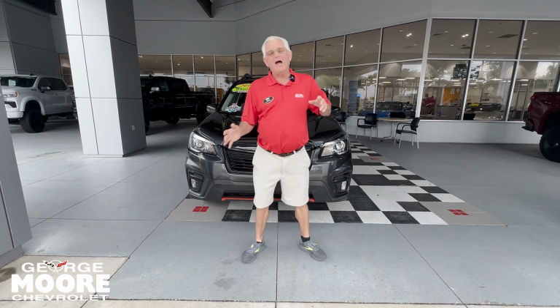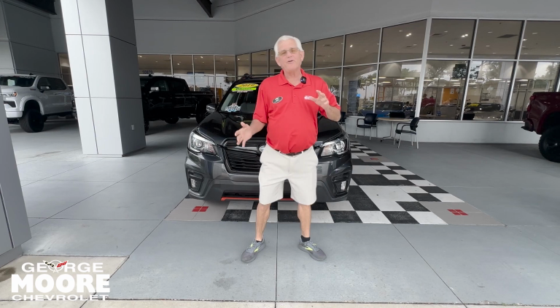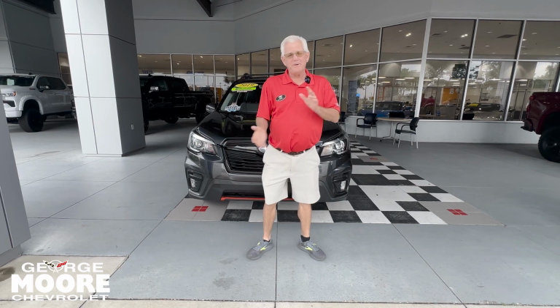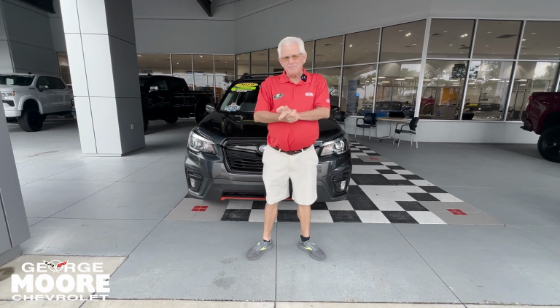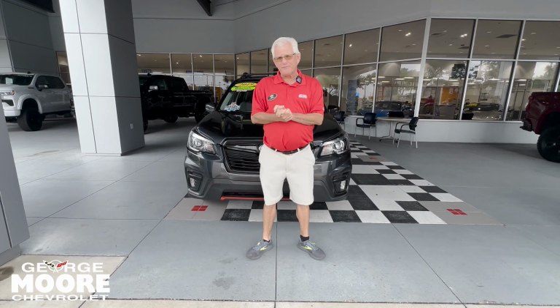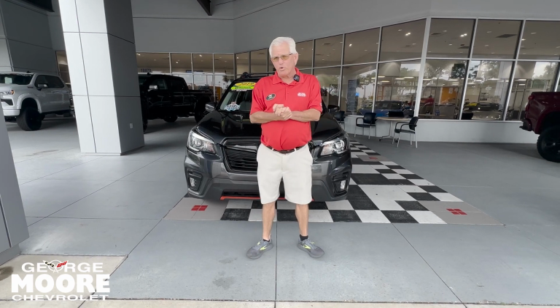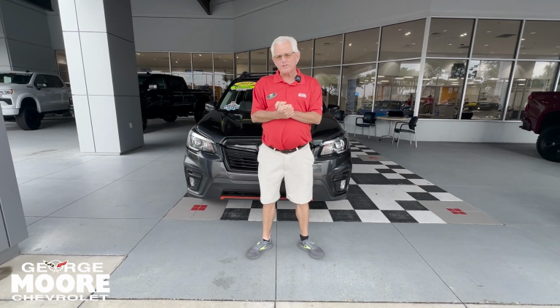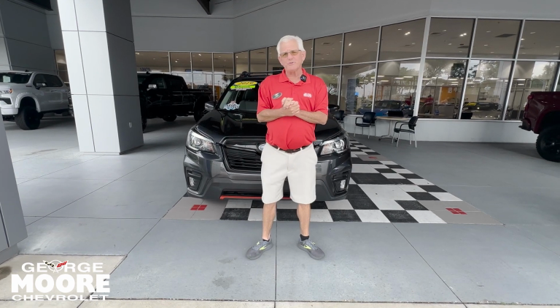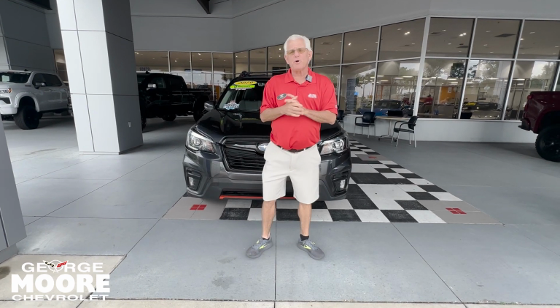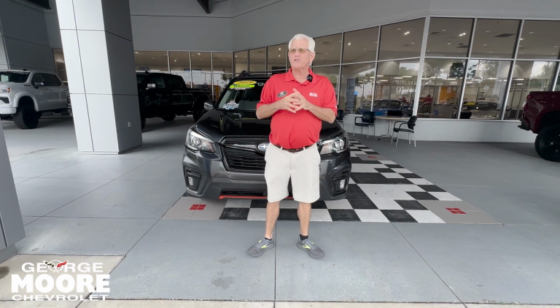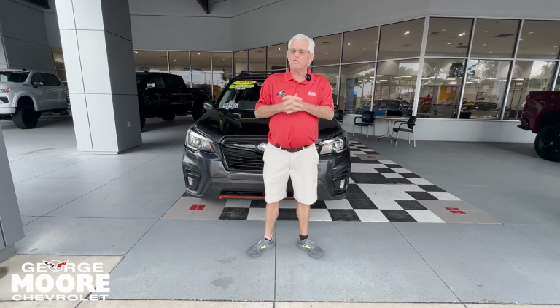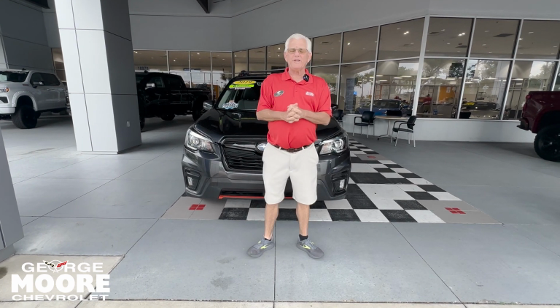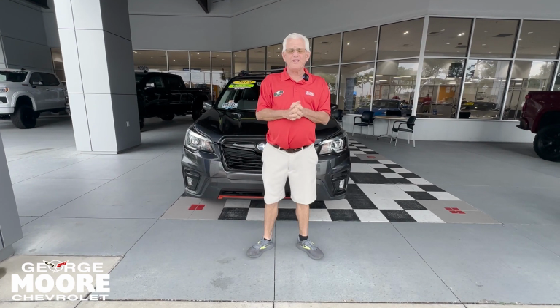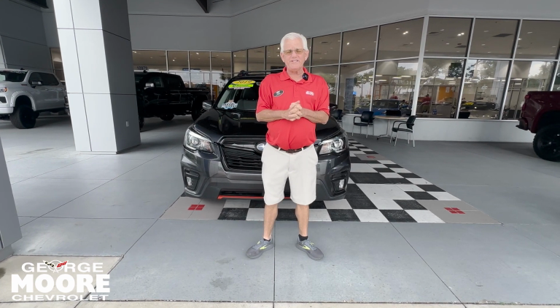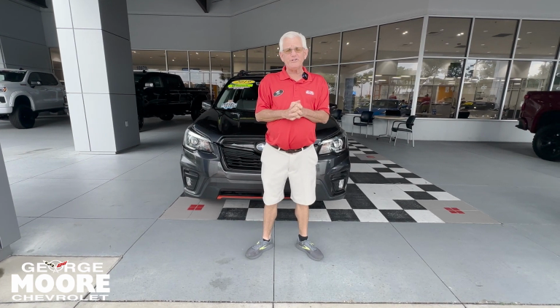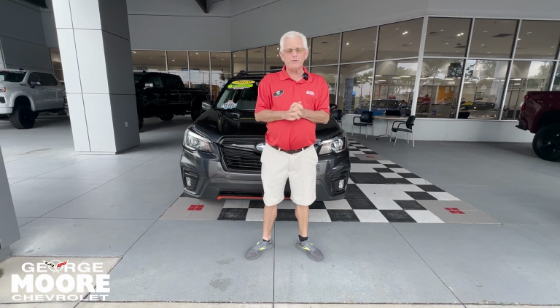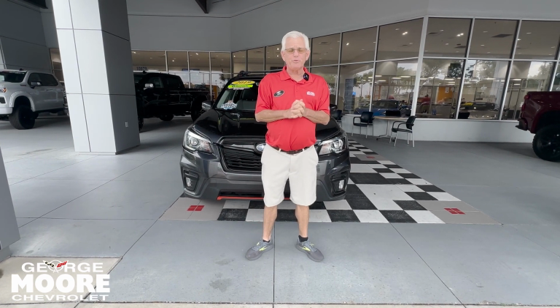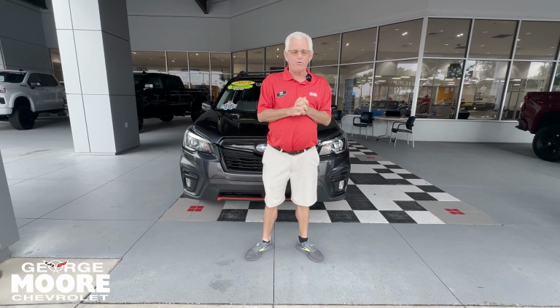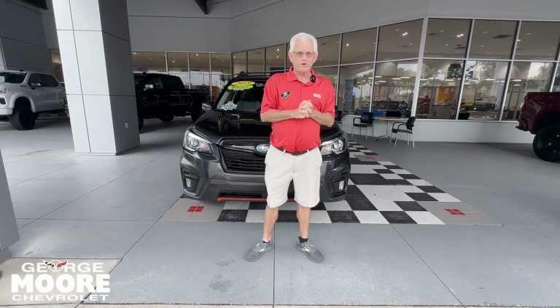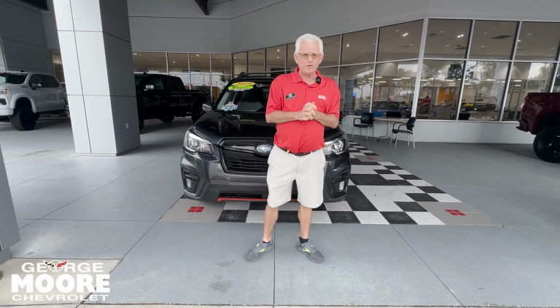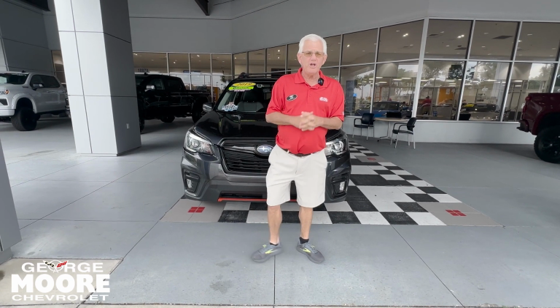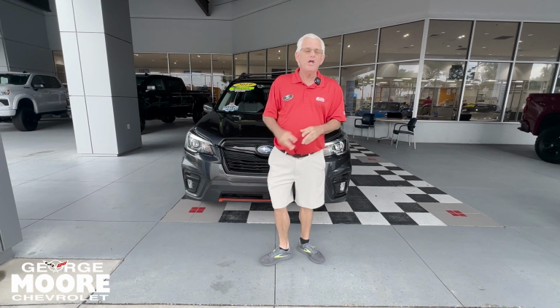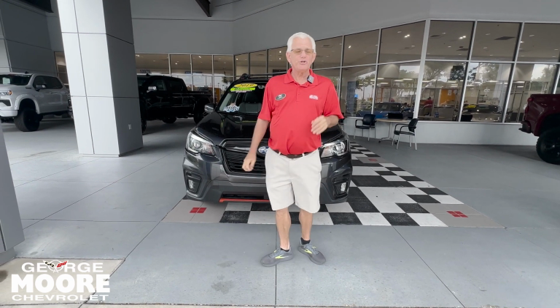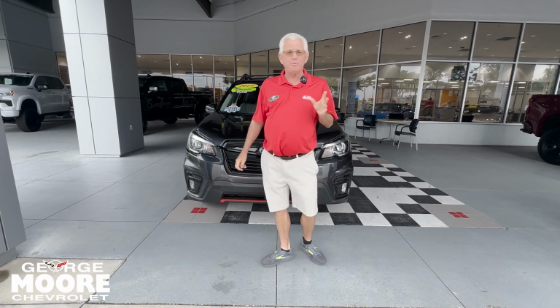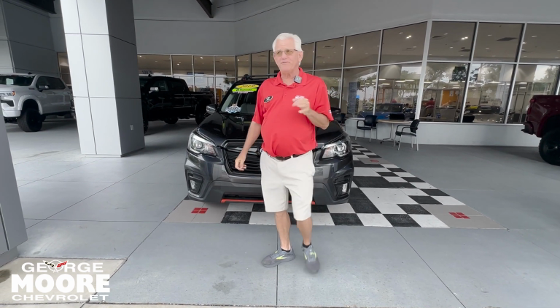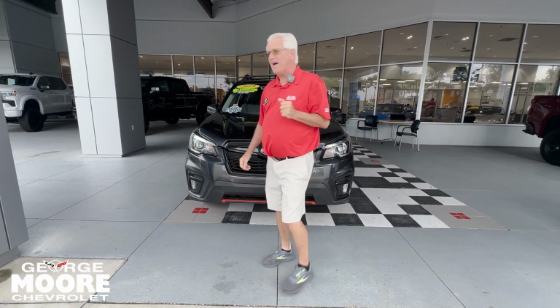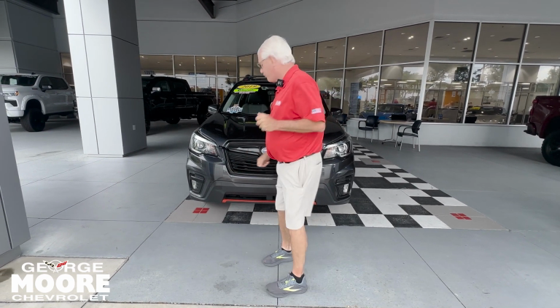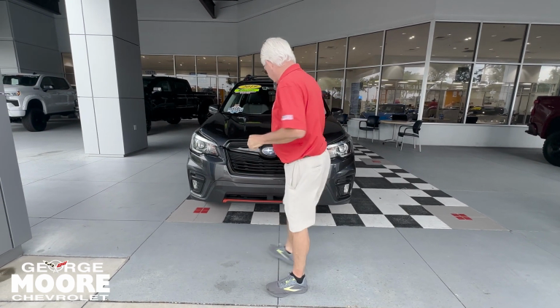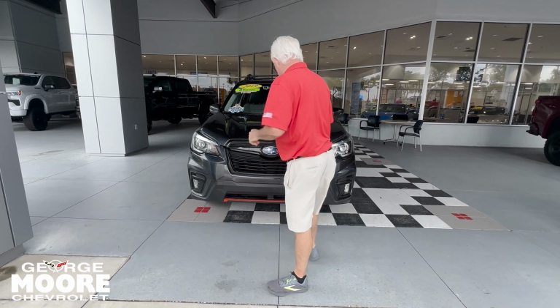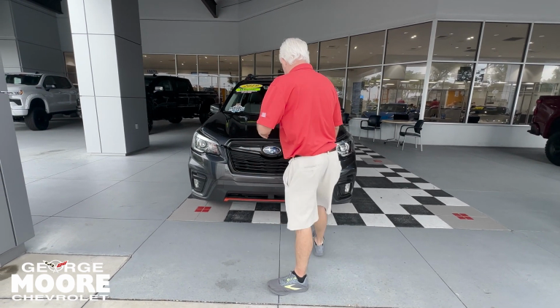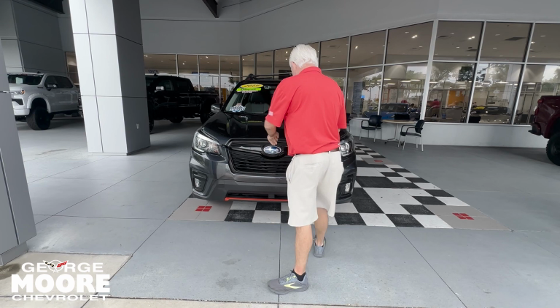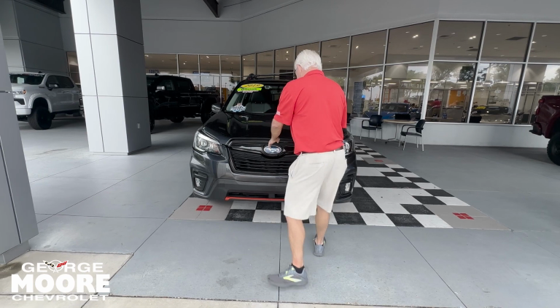Hi there, my name is Mike Forrester. I'm going to talk about this 2019 Subaru Forester 2.5 four-cylinder engine.